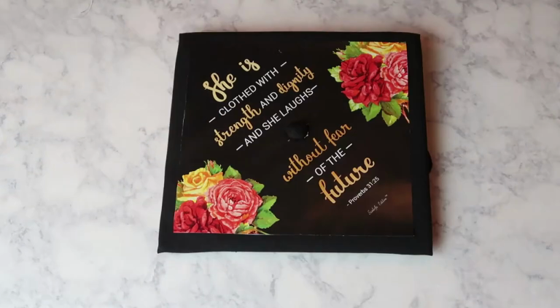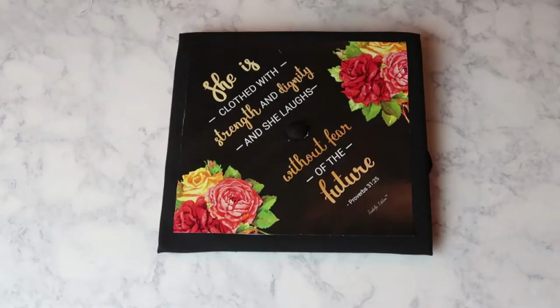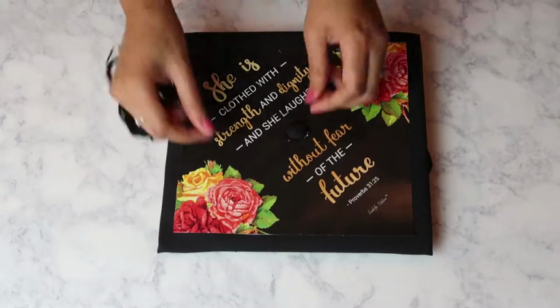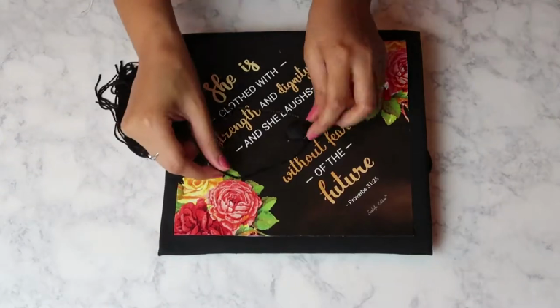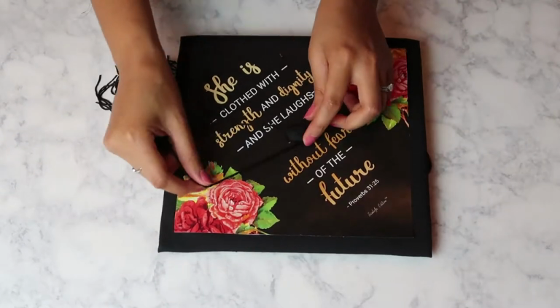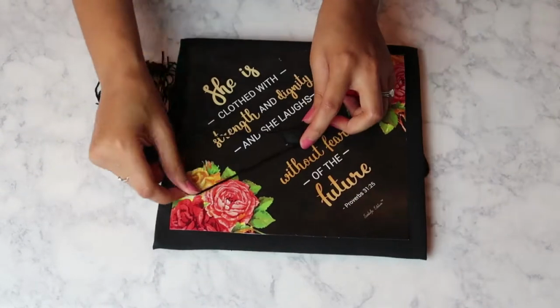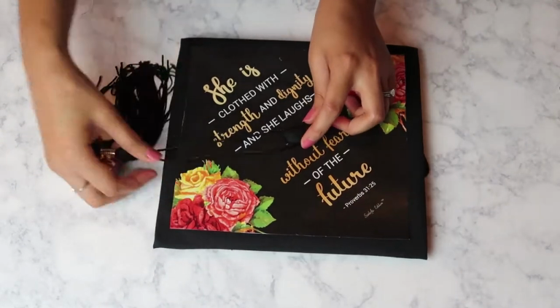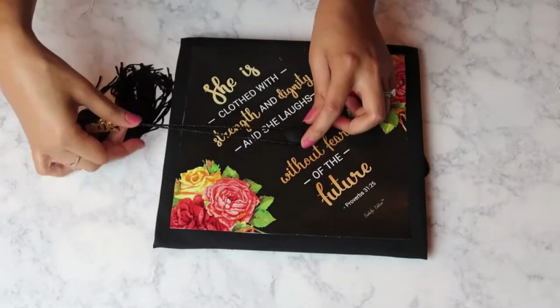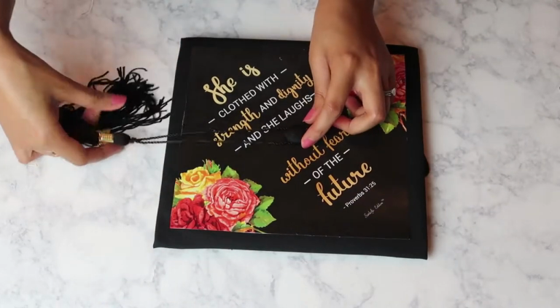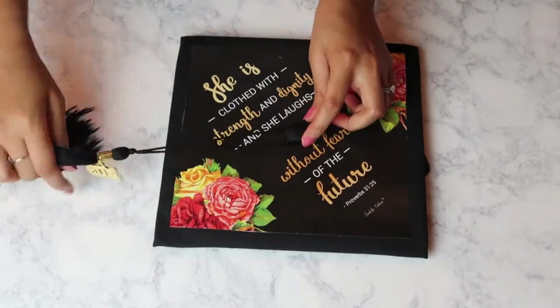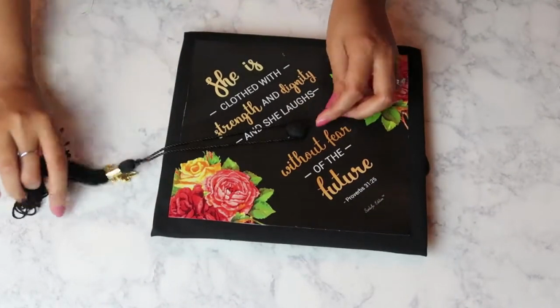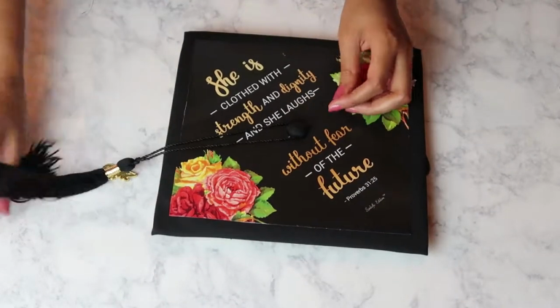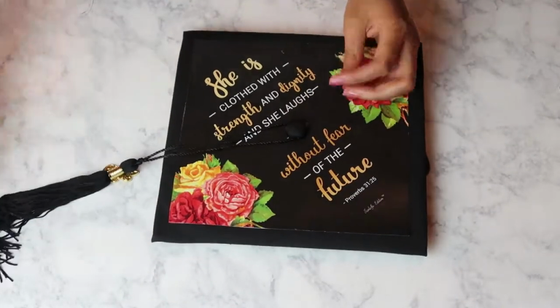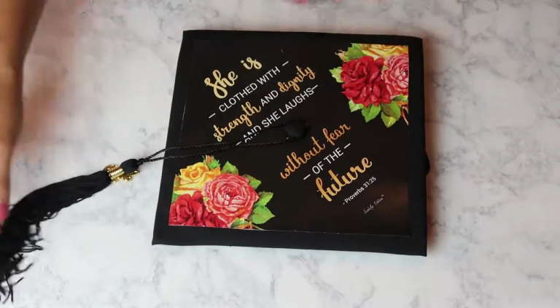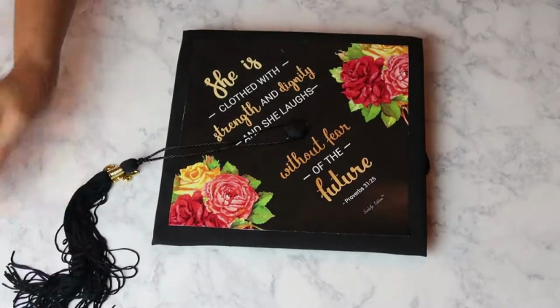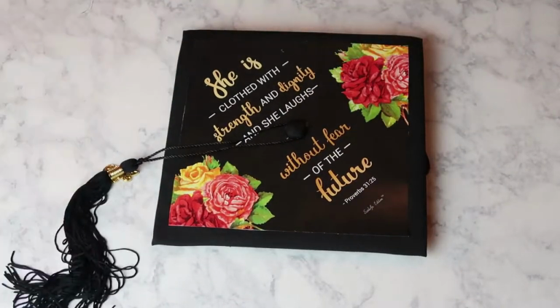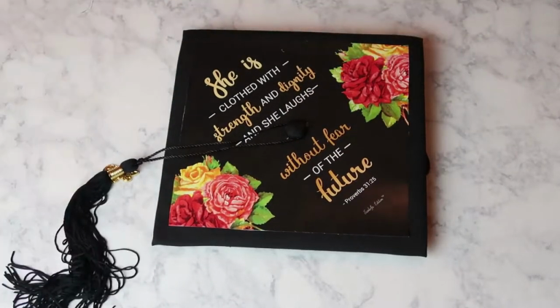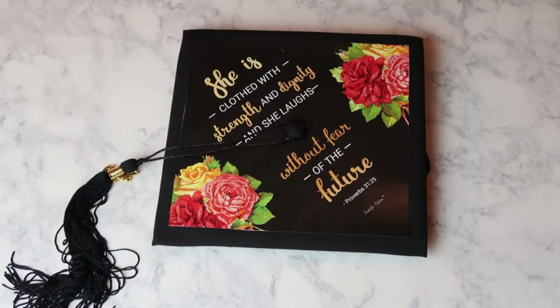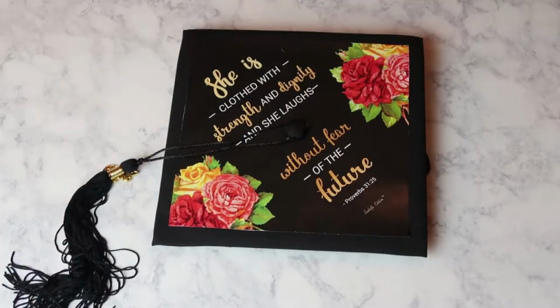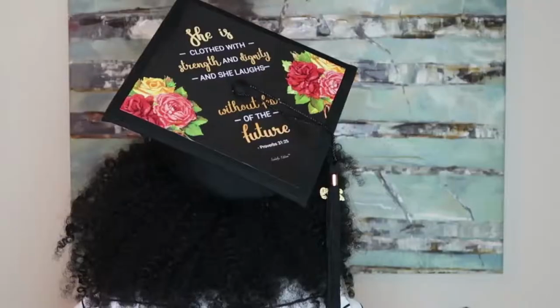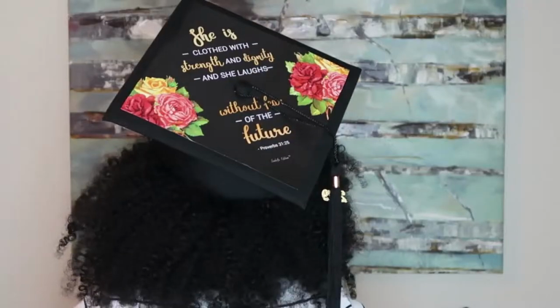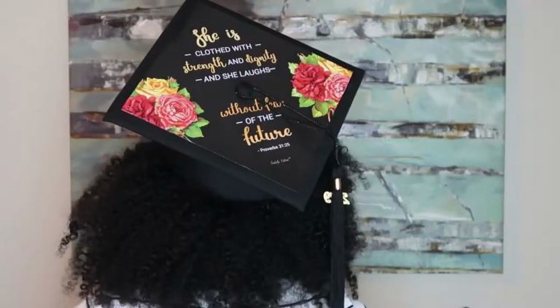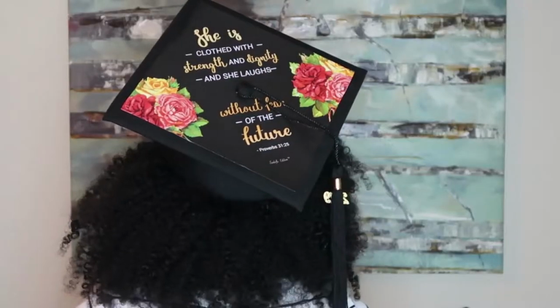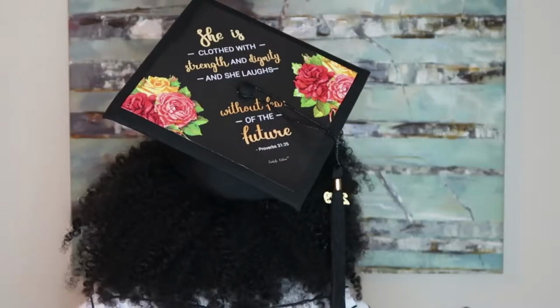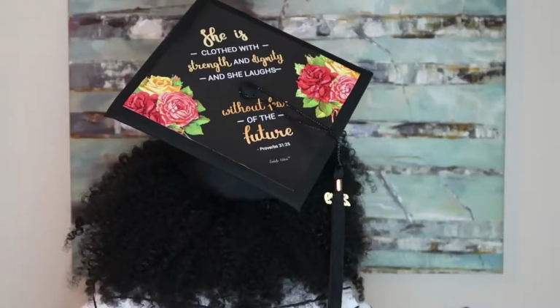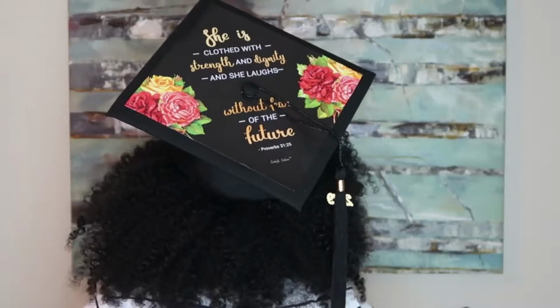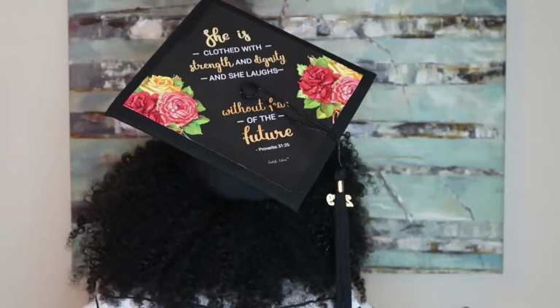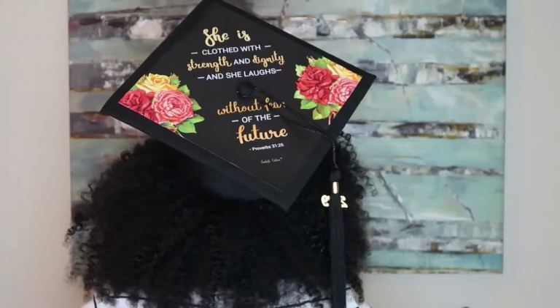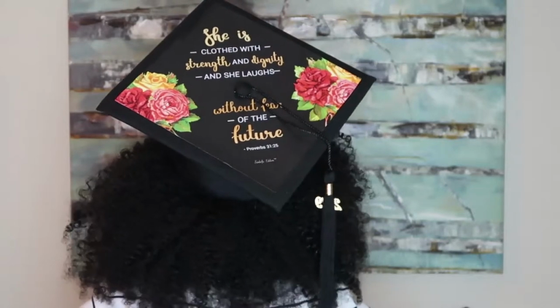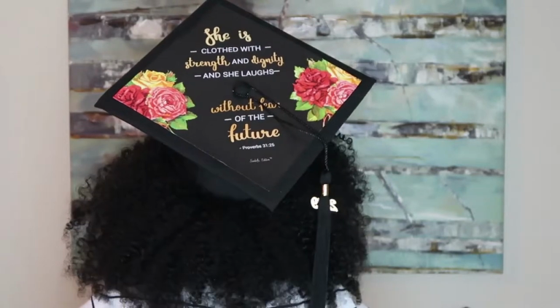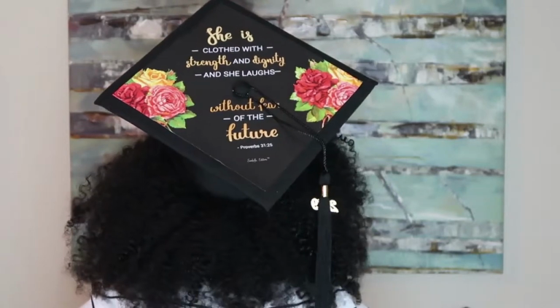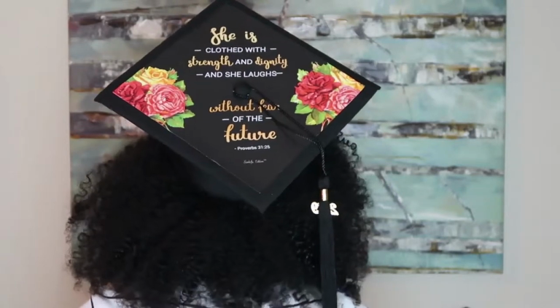And then of course don't forget to attach your tassel and when you're done it should look like this.